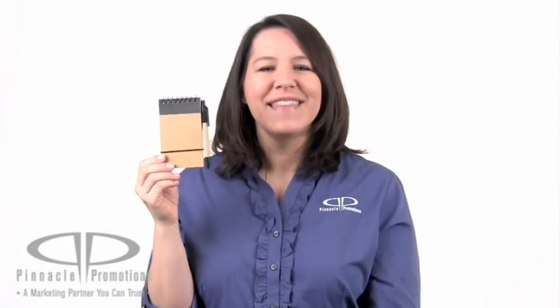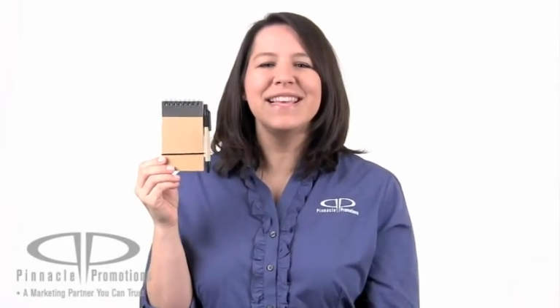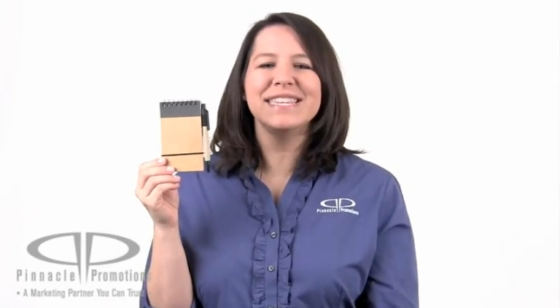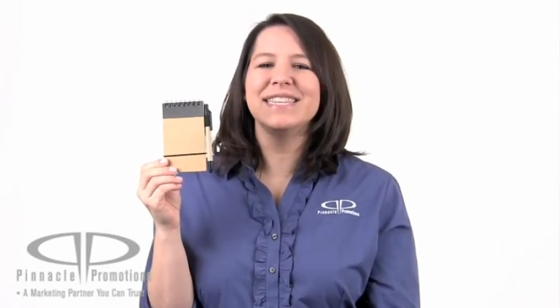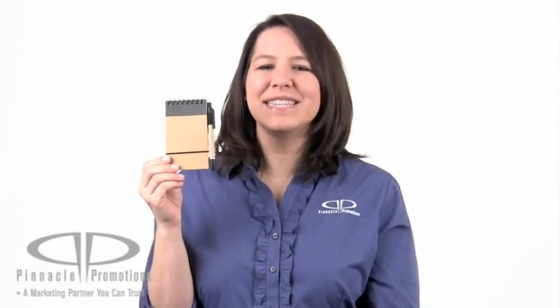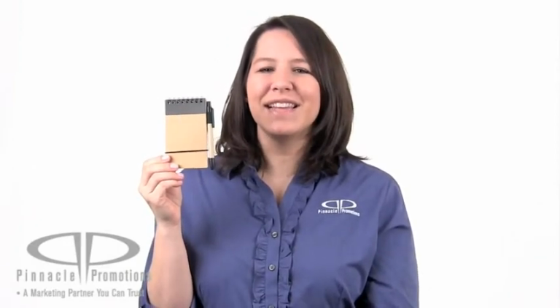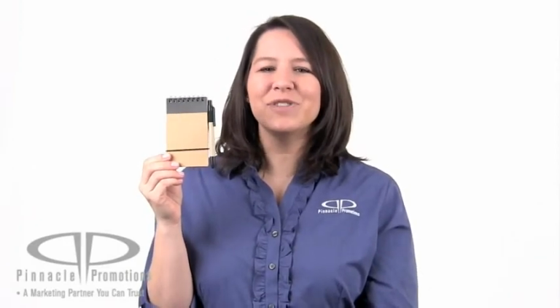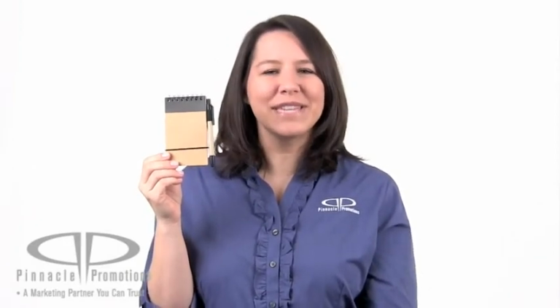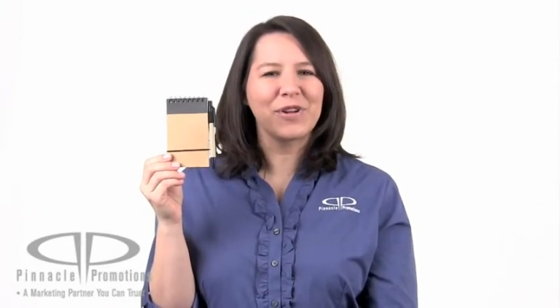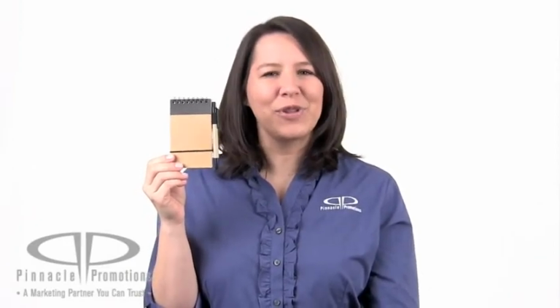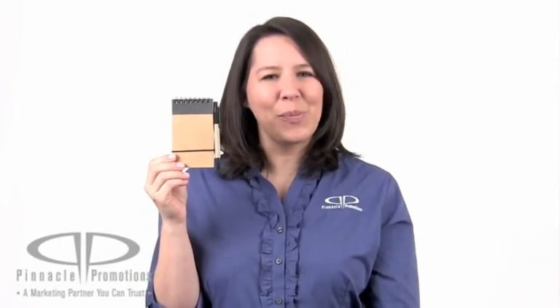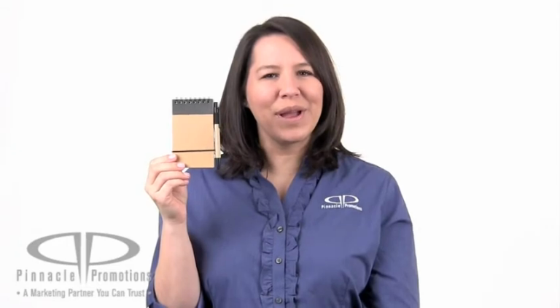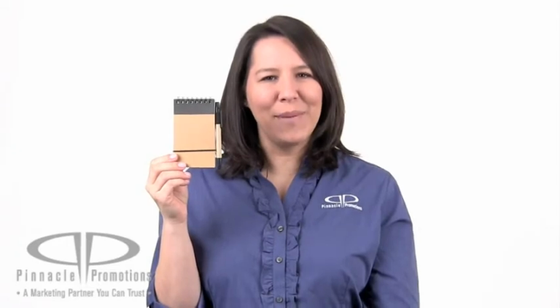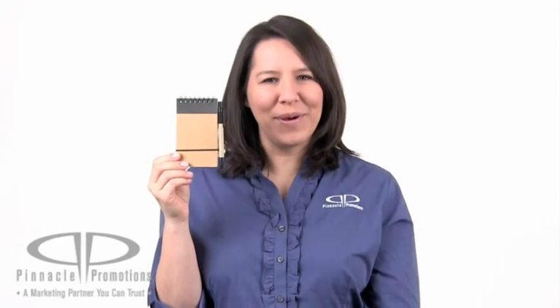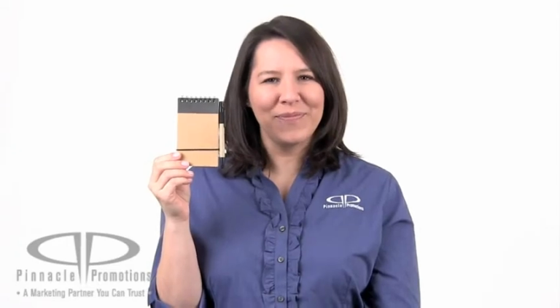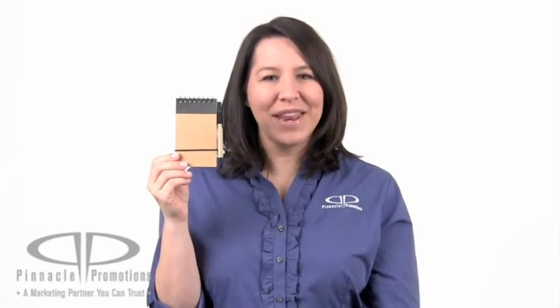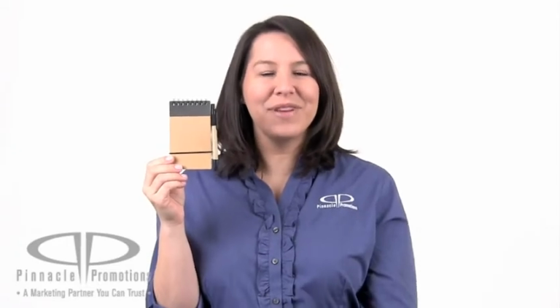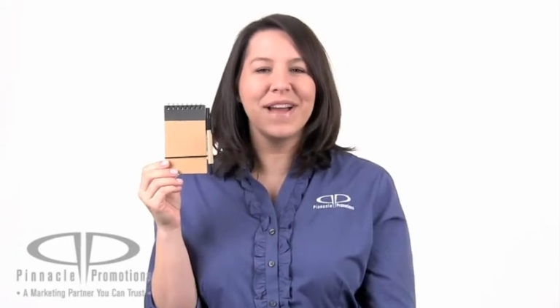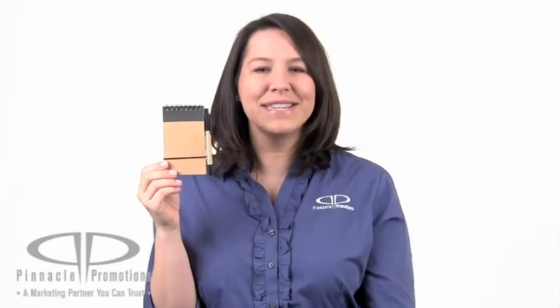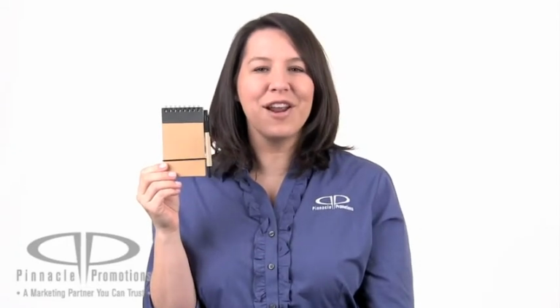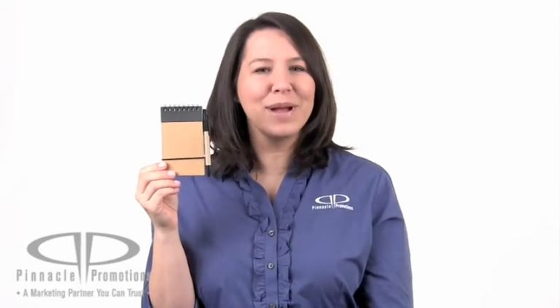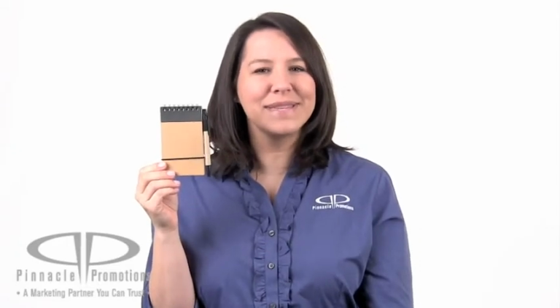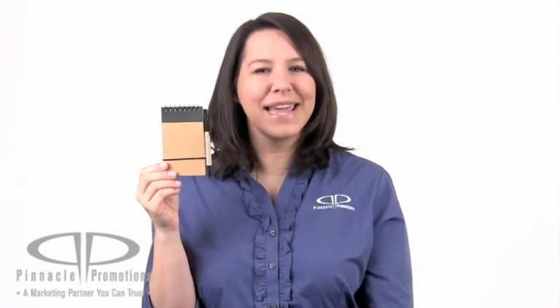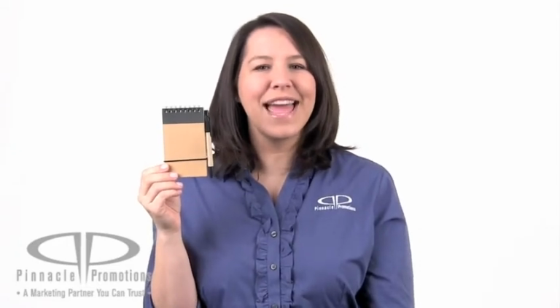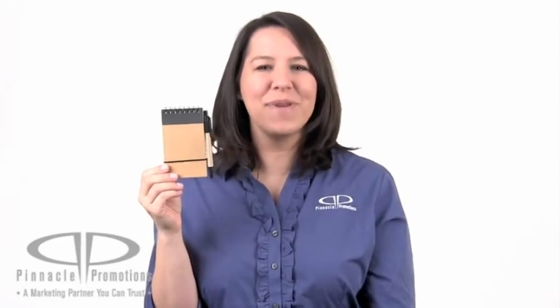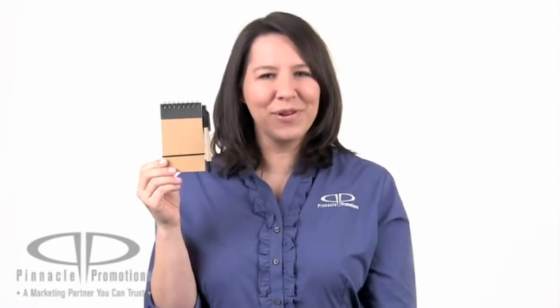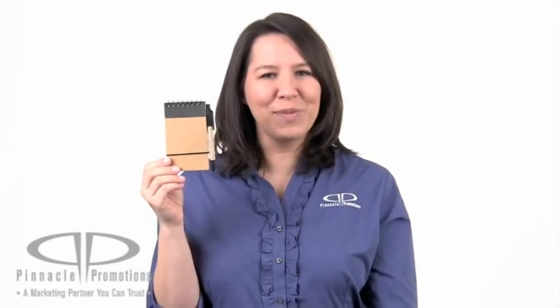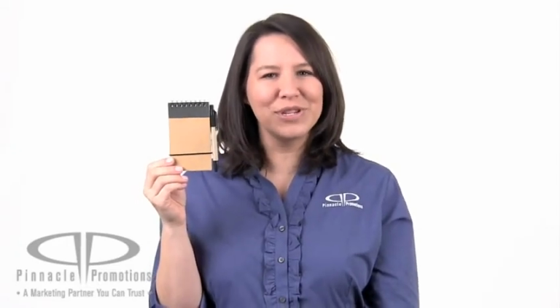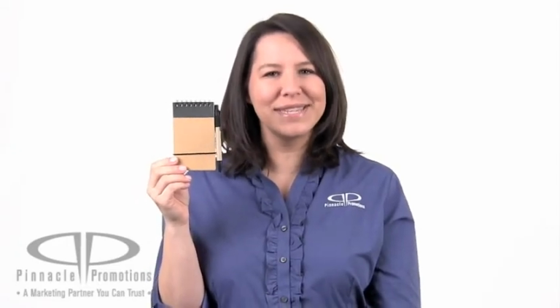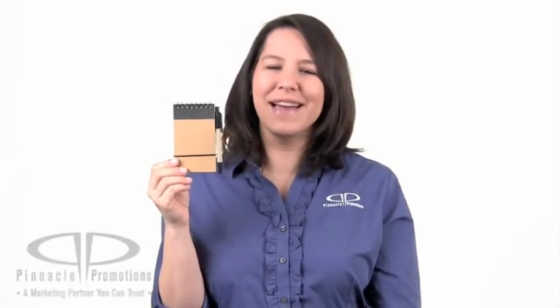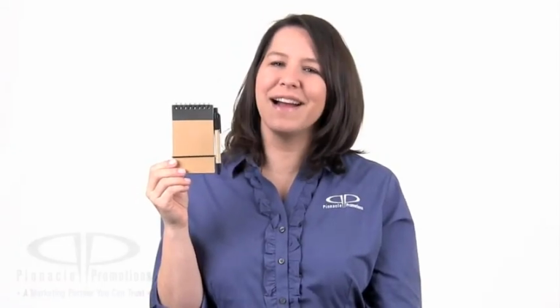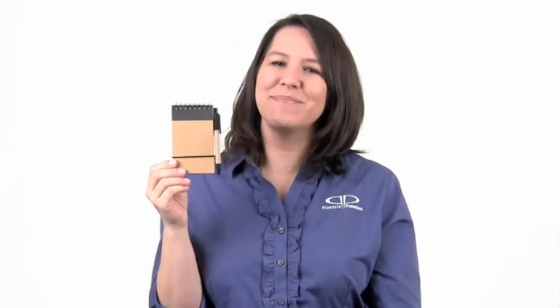This is the Stylus Recycled Notebook Combo and you can find it on our website at PinnaclePromotions.com.